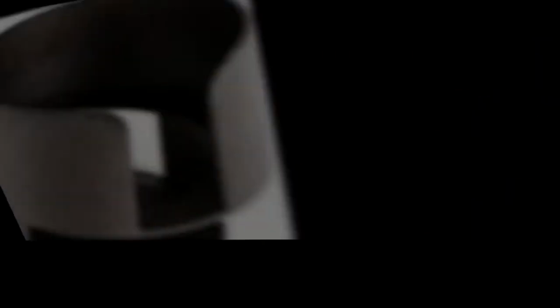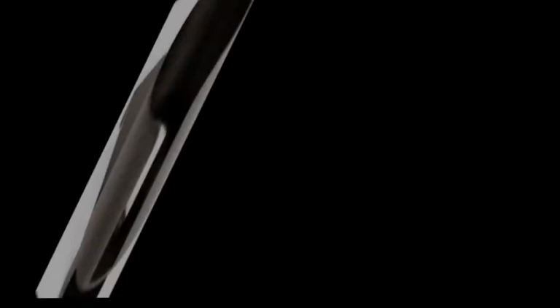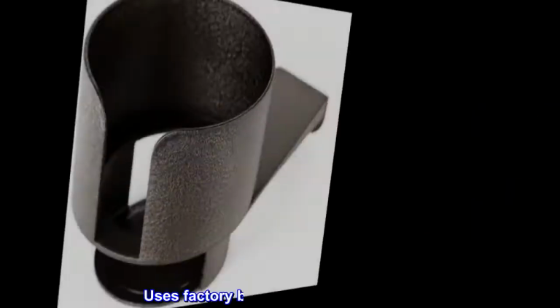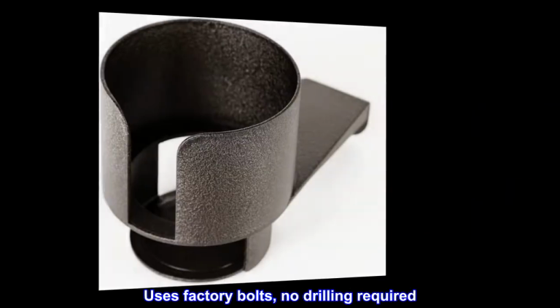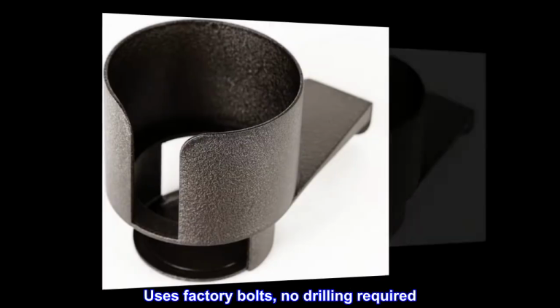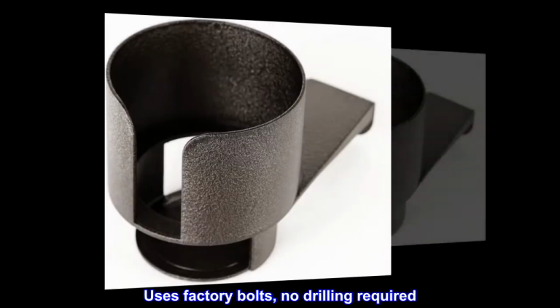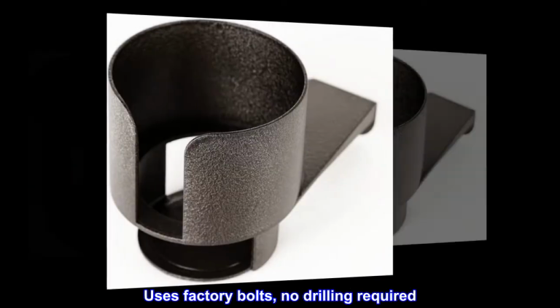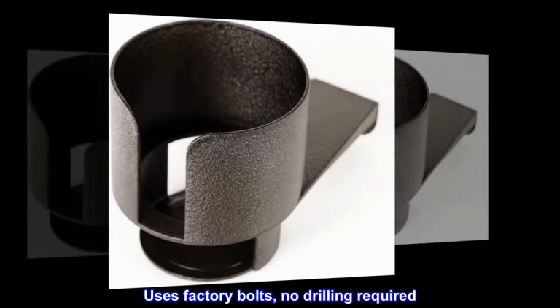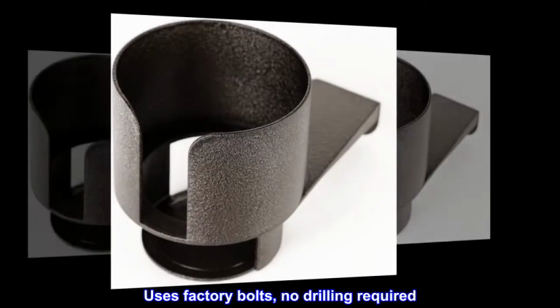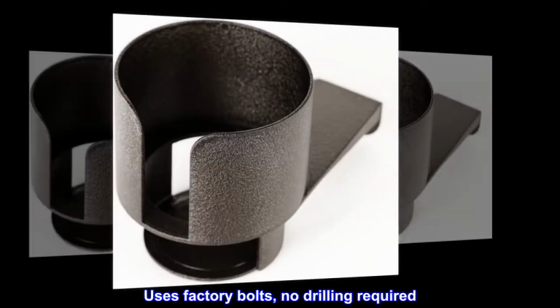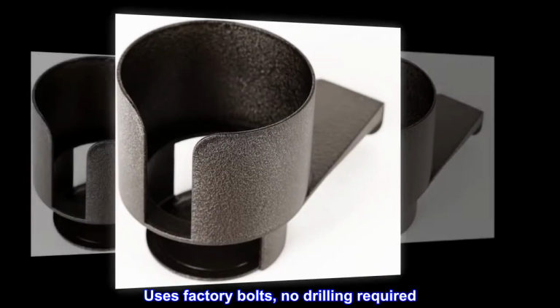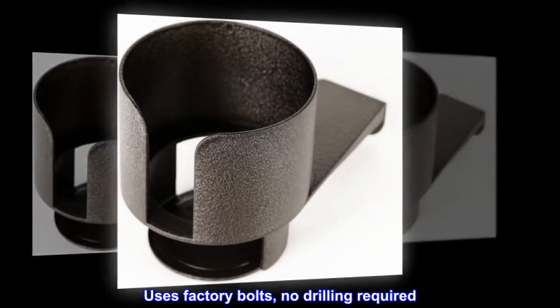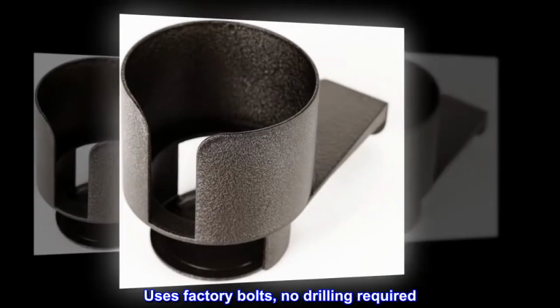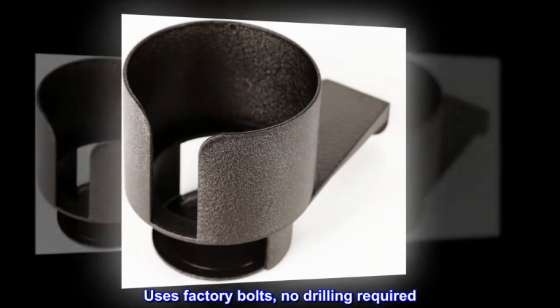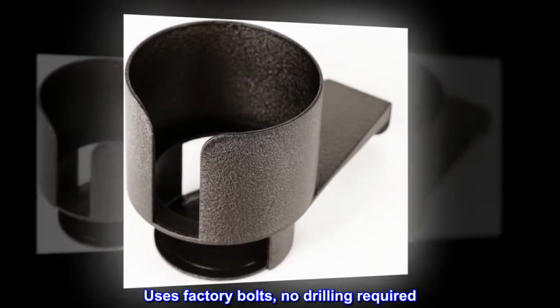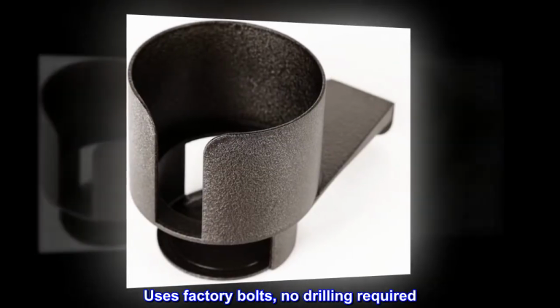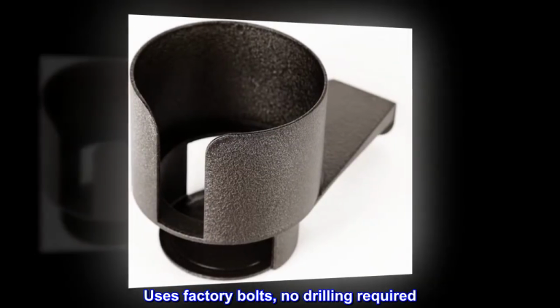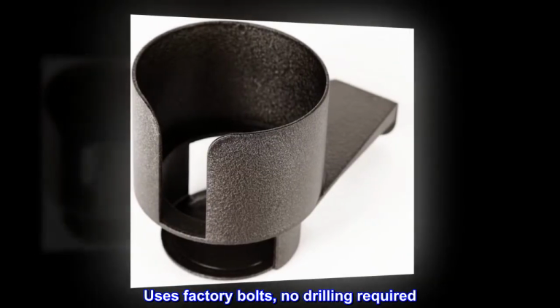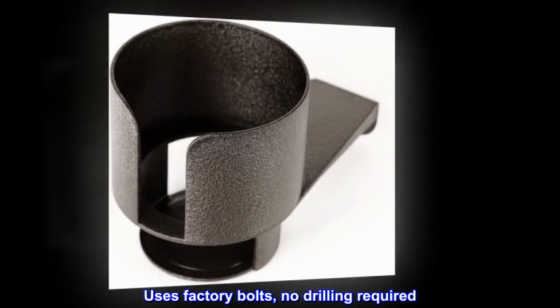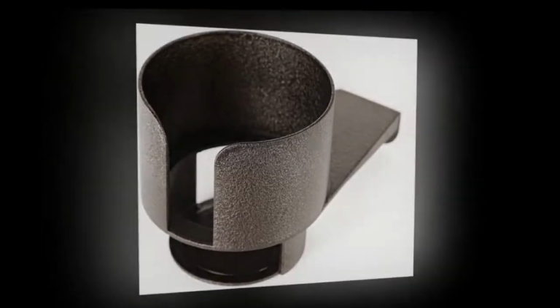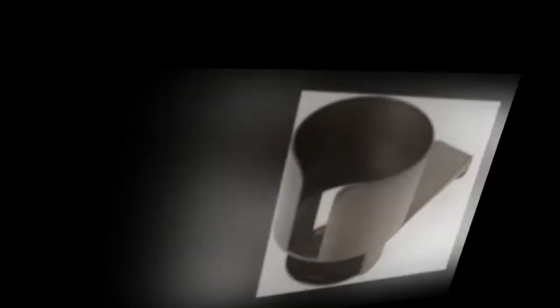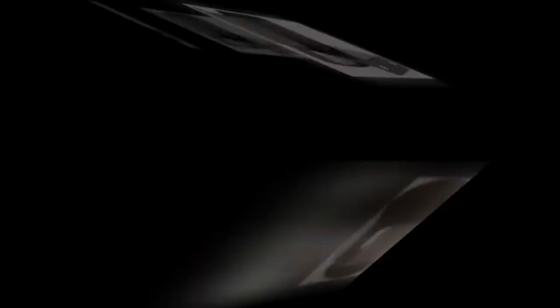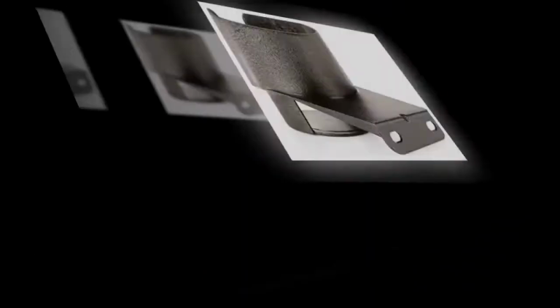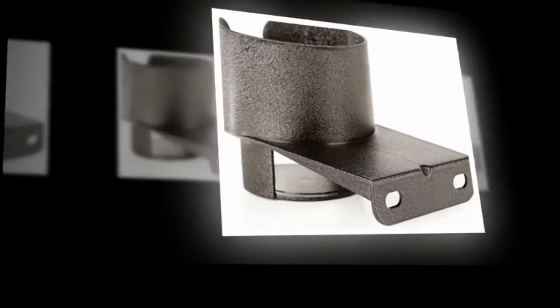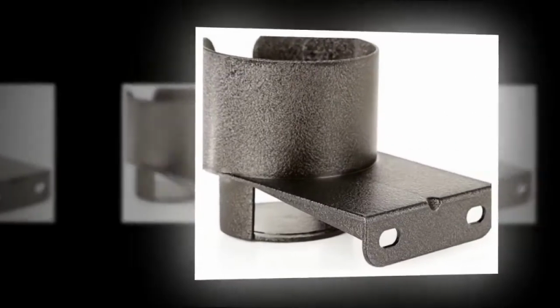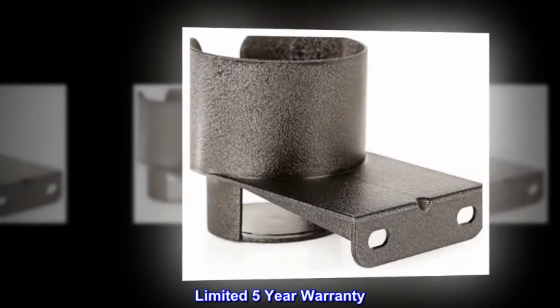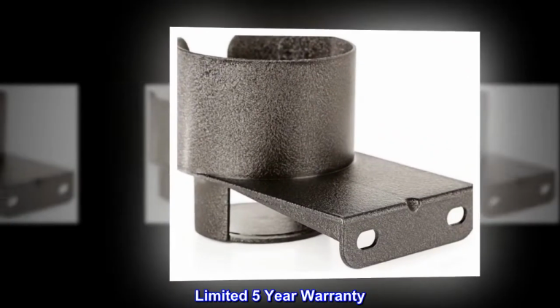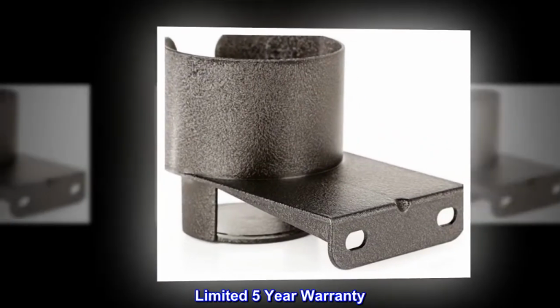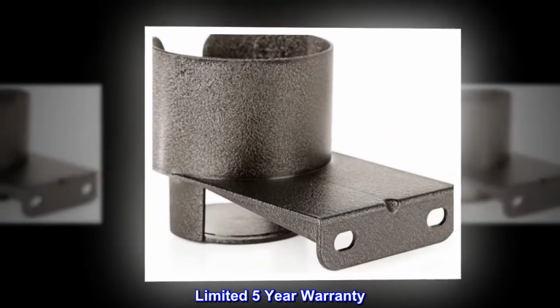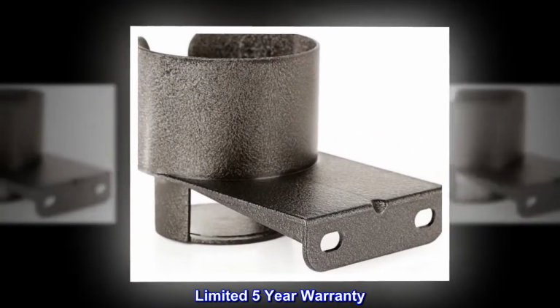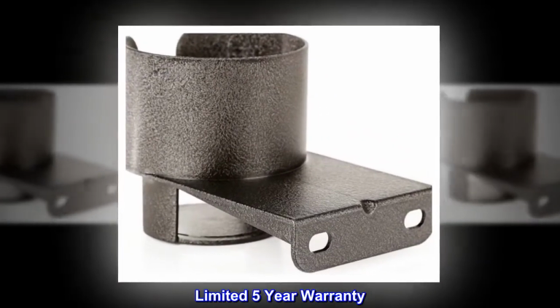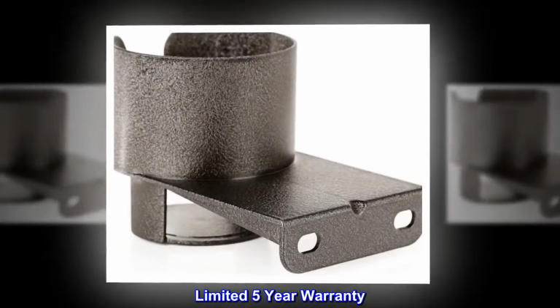Uses factory bolts, no drilling required. Limited five-year warranty.